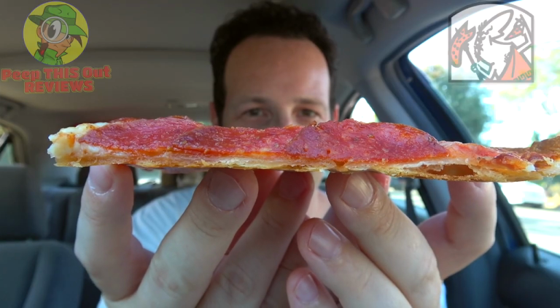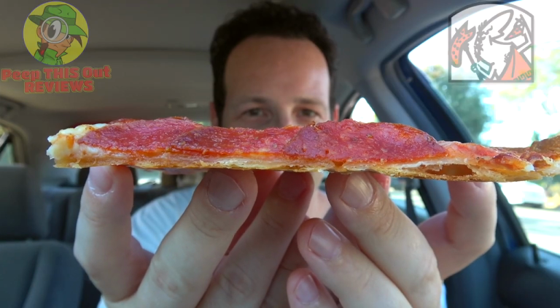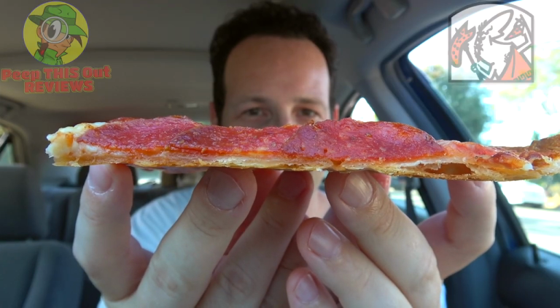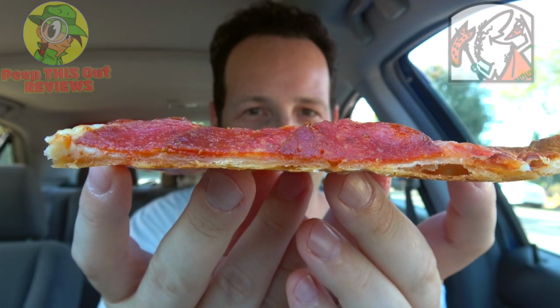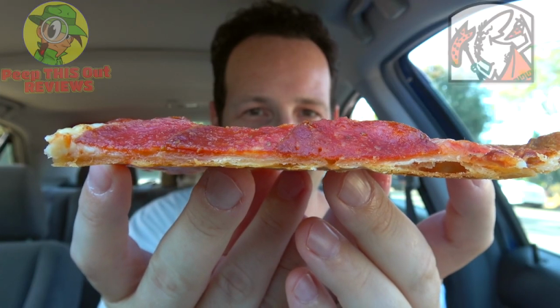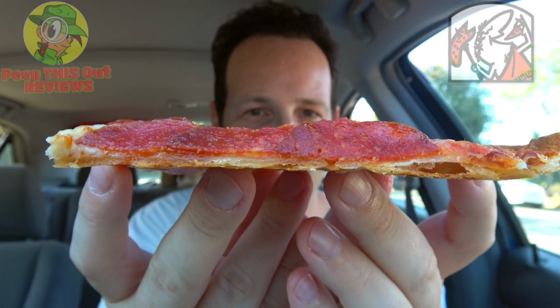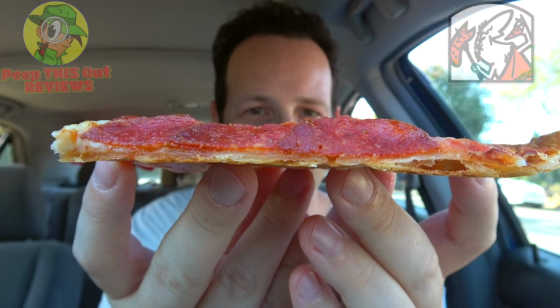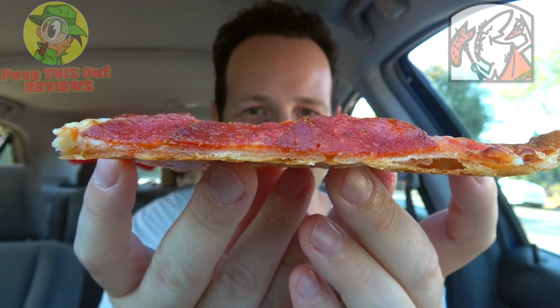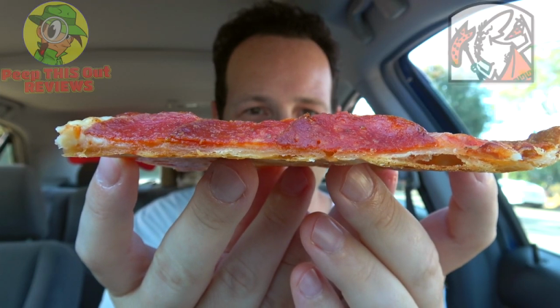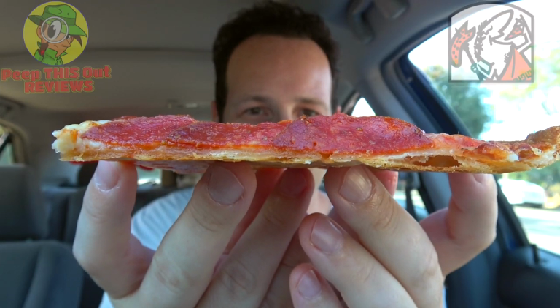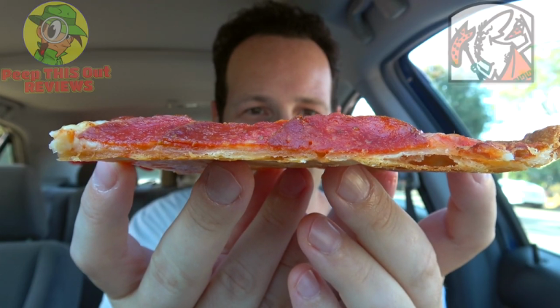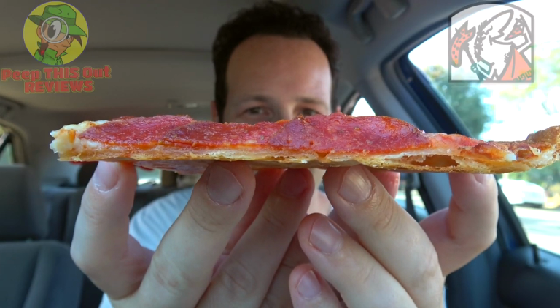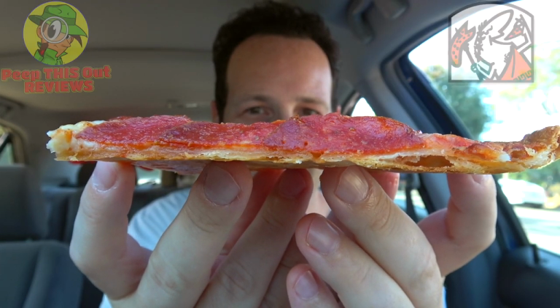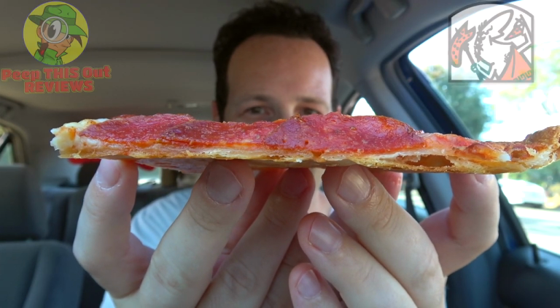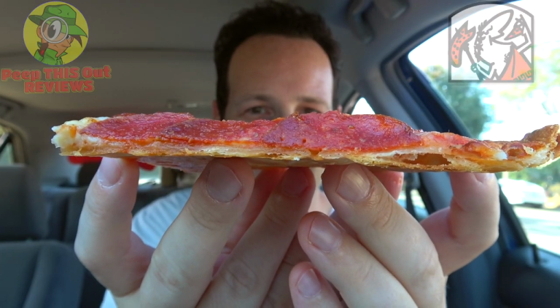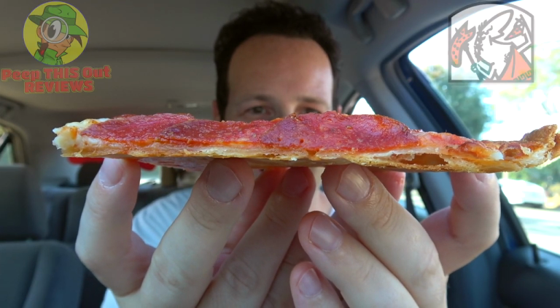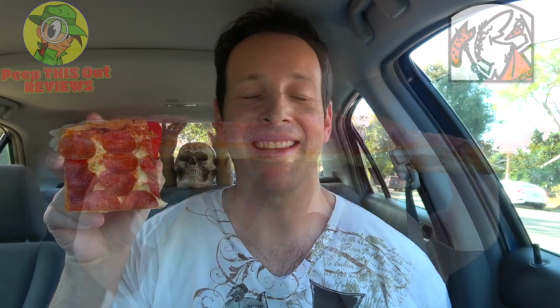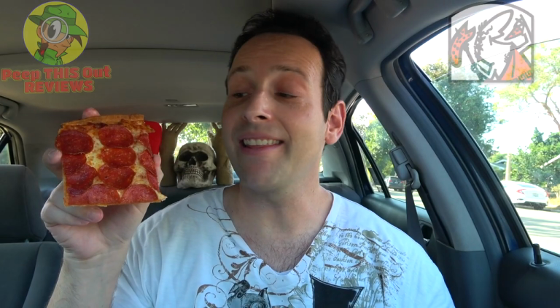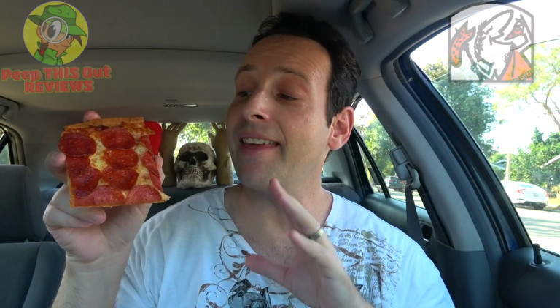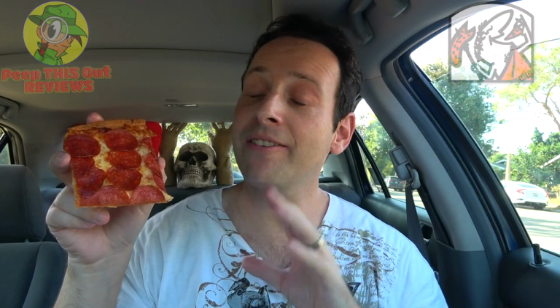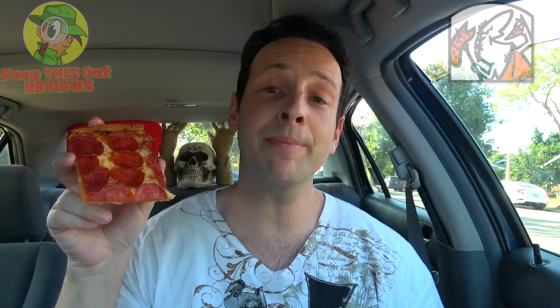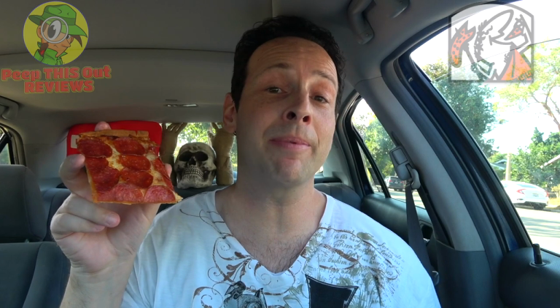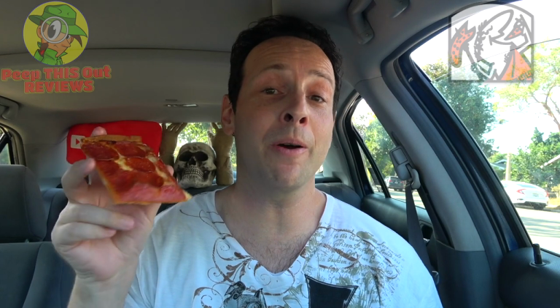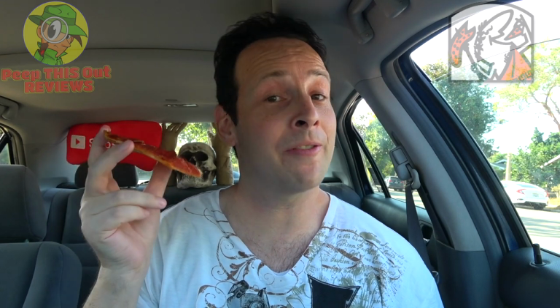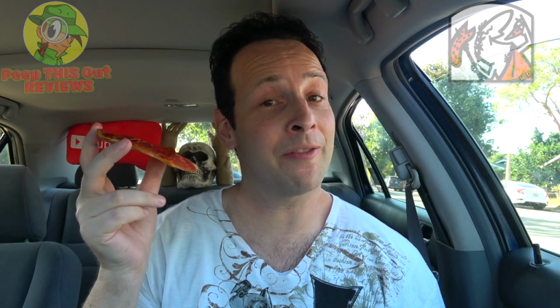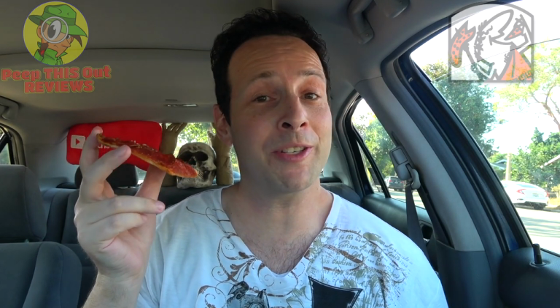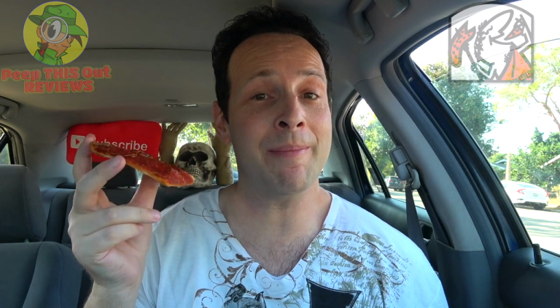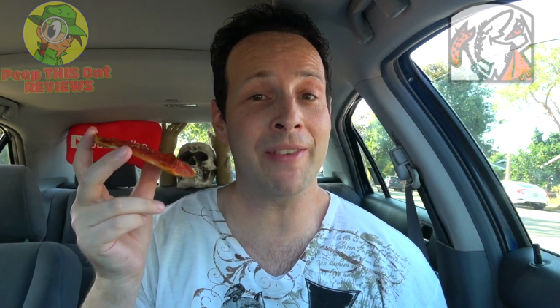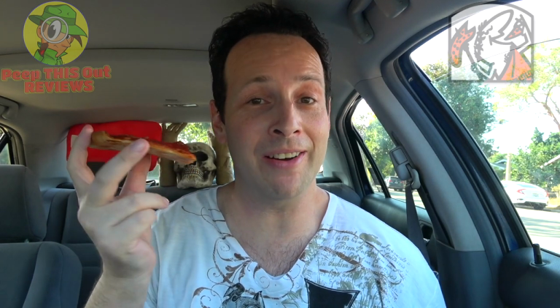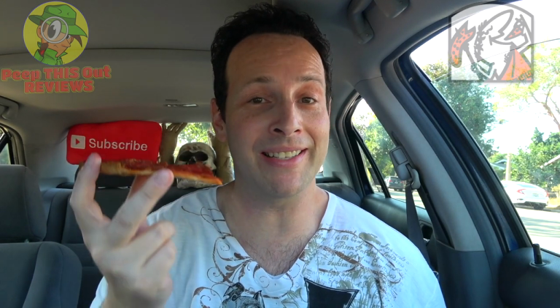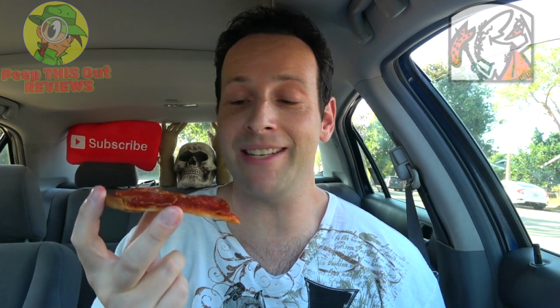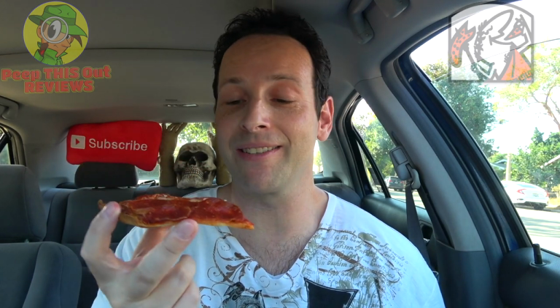Let's peep out this flavor. This really does feel like a cracker — almost like it's too thin. Let's dive in. It's the thin crust pepperoni for the first time ever here at Little Caesars.